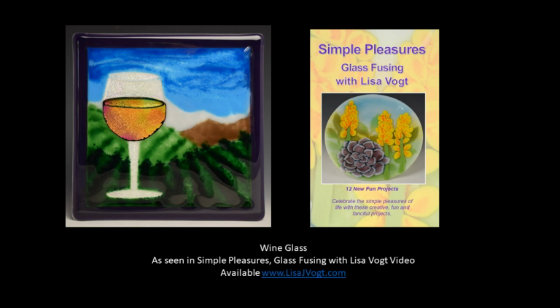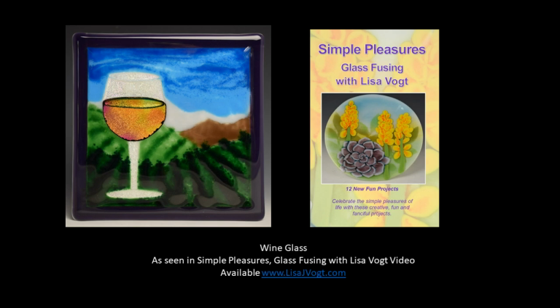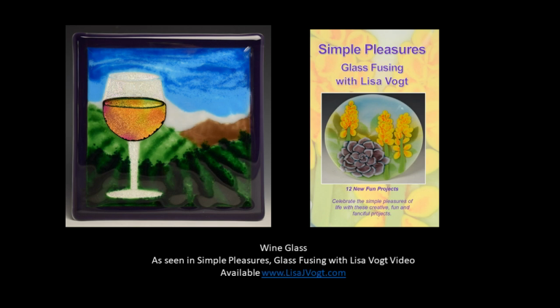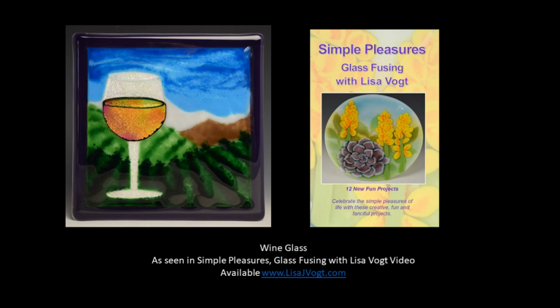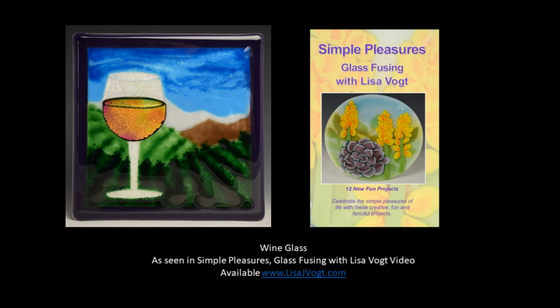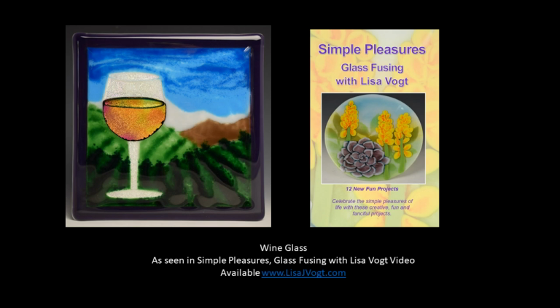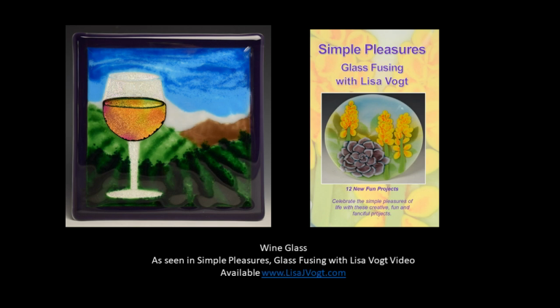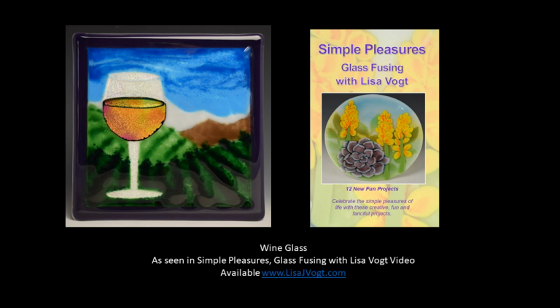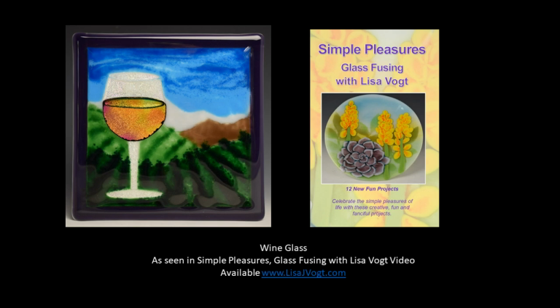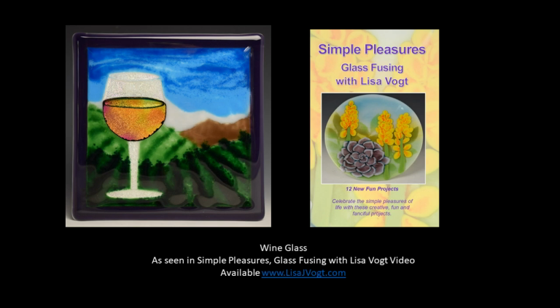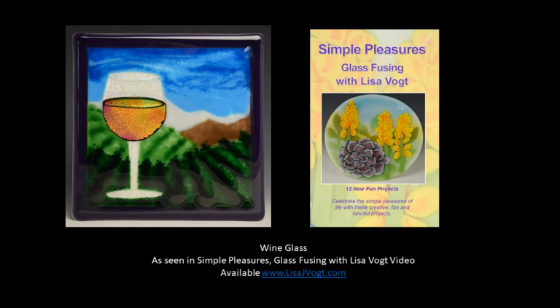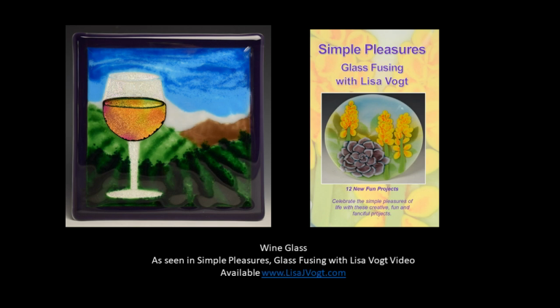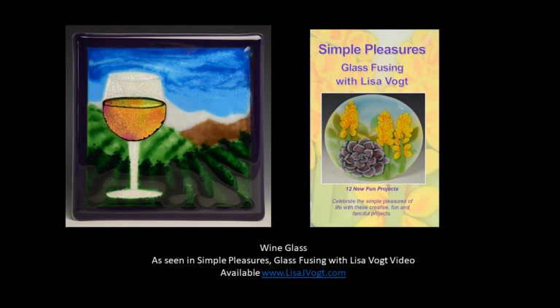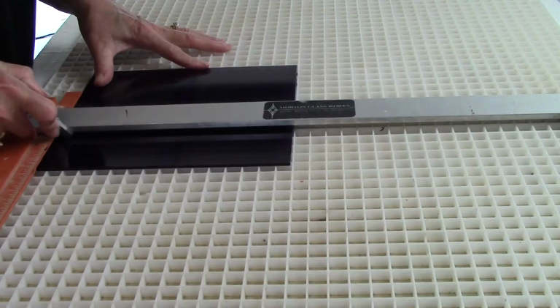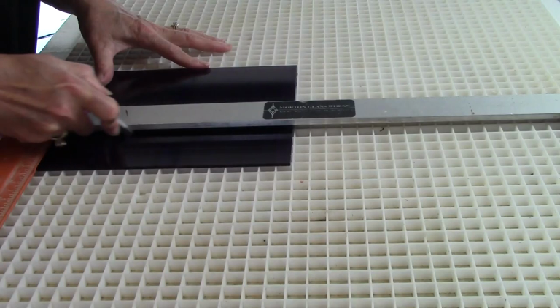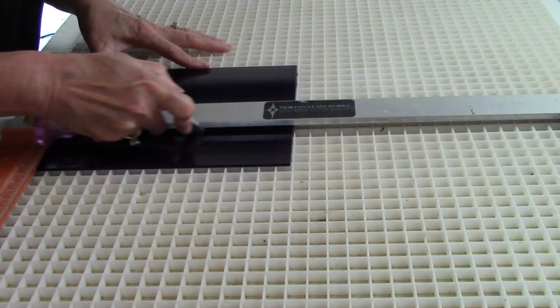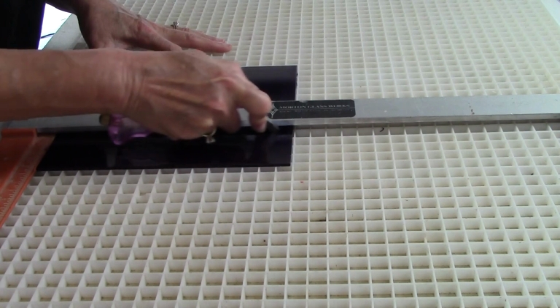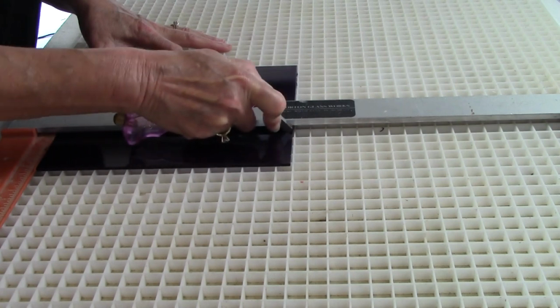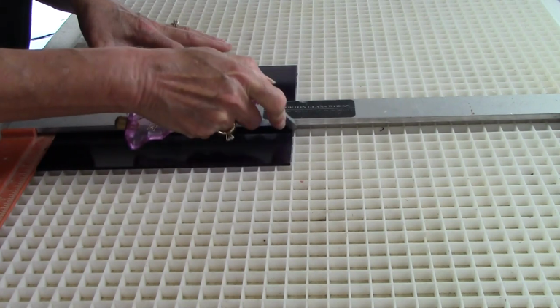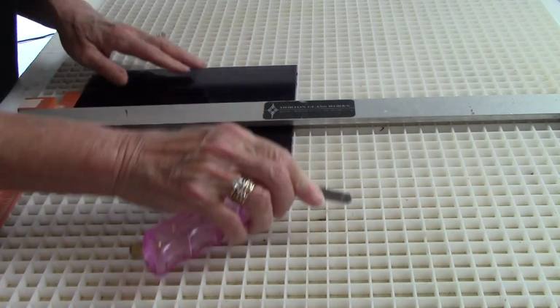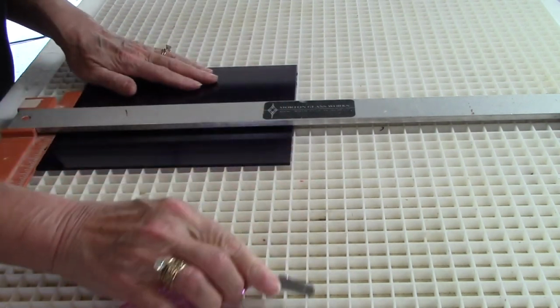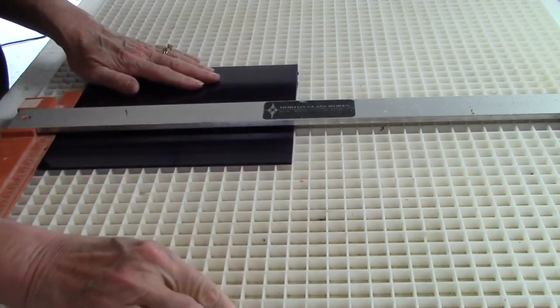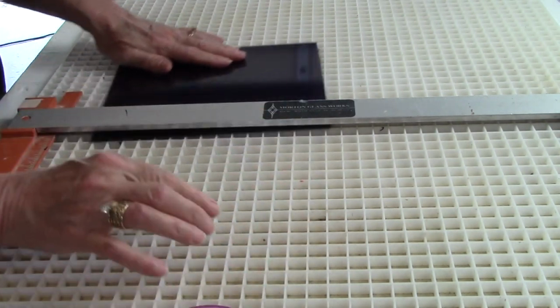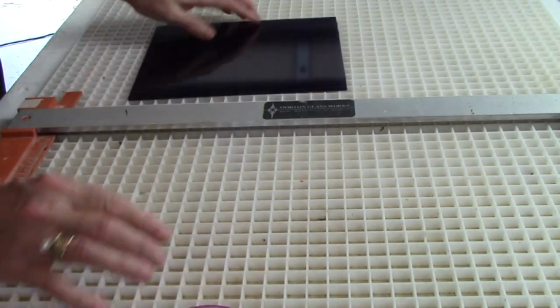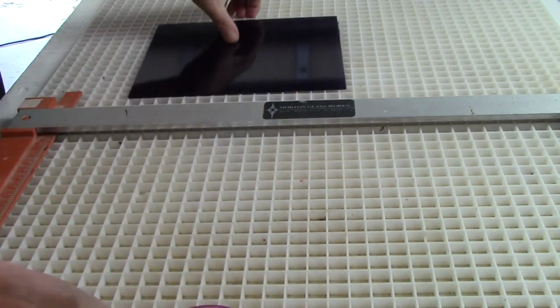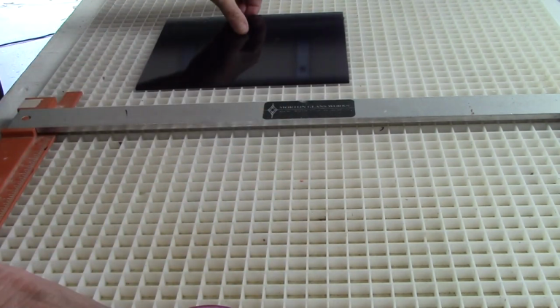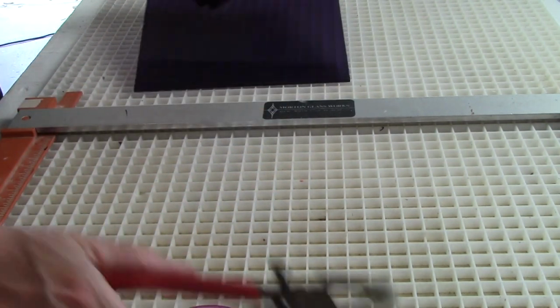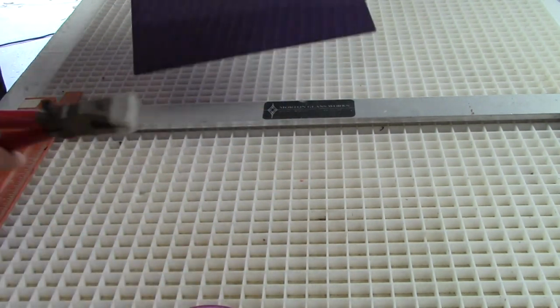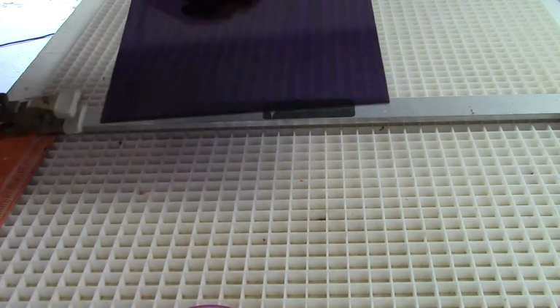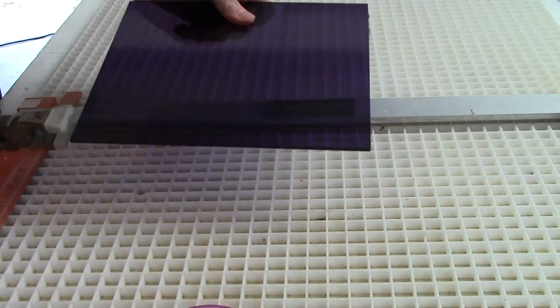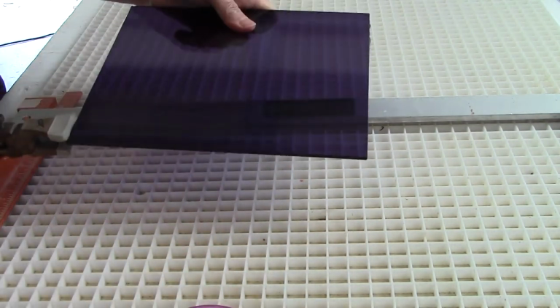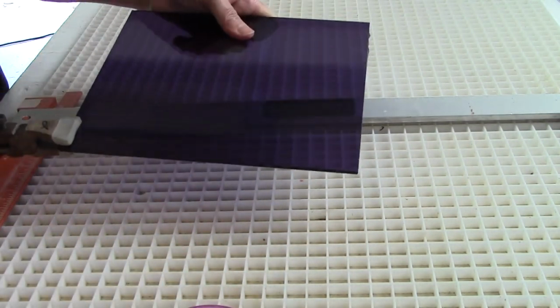Hi, GlassFusers! I'm here to share another new project with you. This is called Wineglass, and it's from my new video, Simple Pleasures.